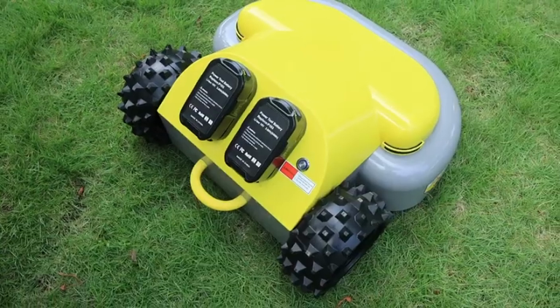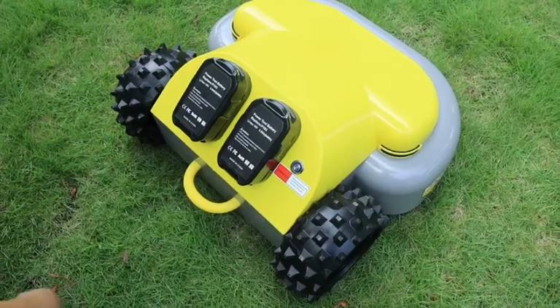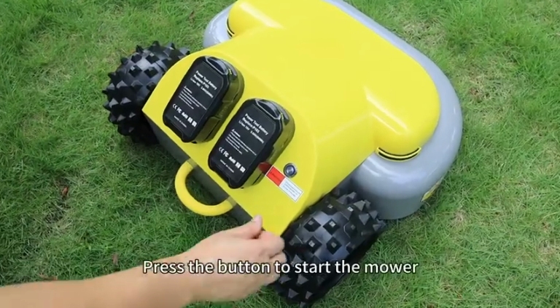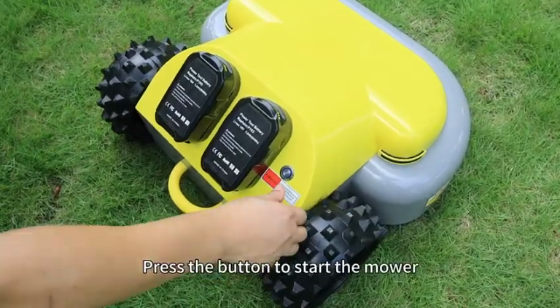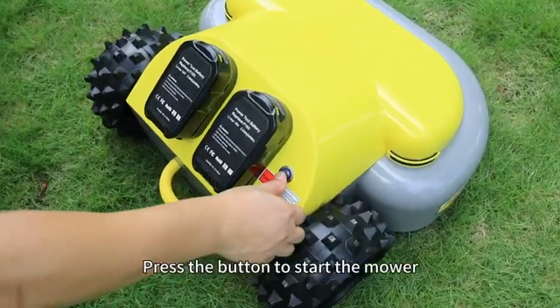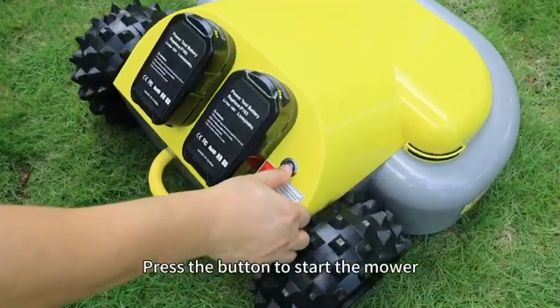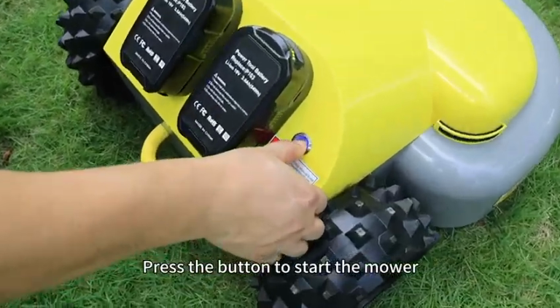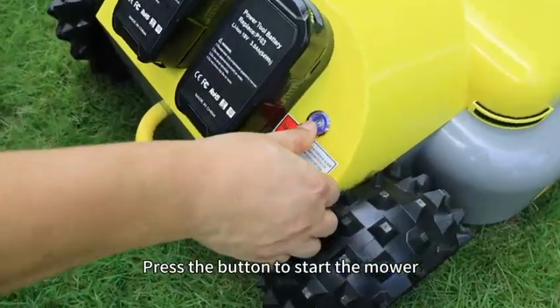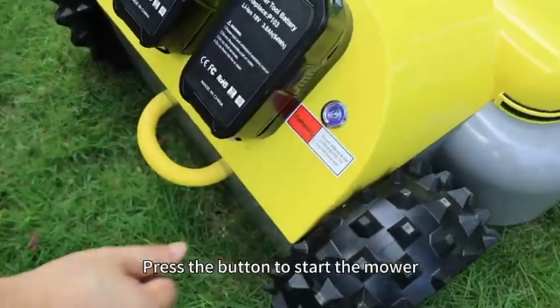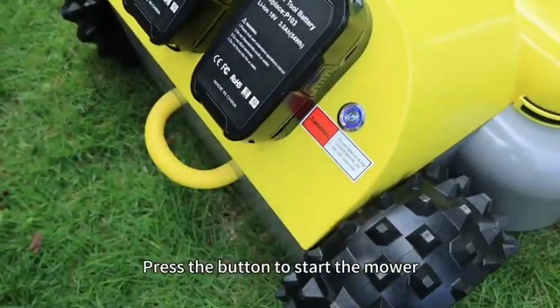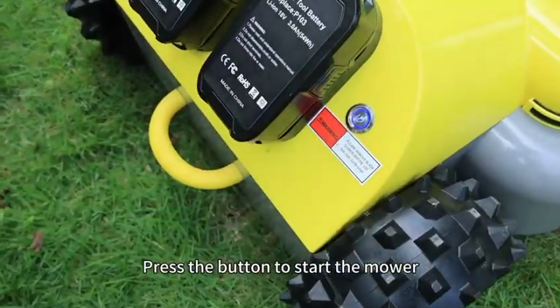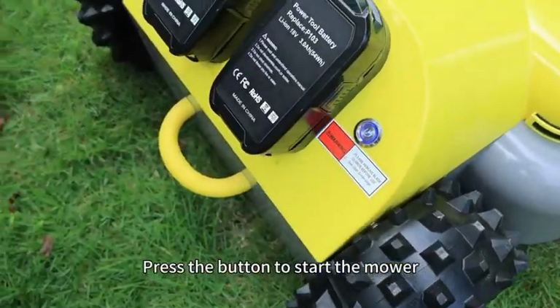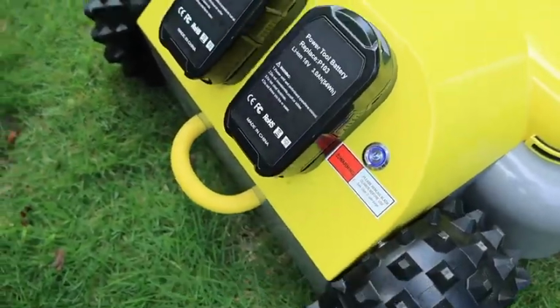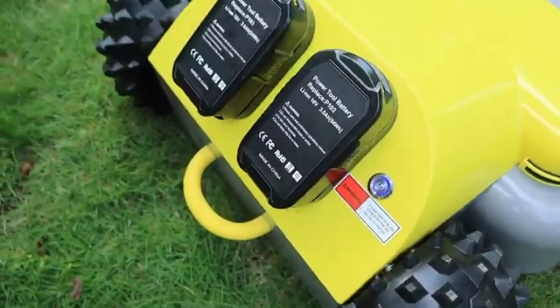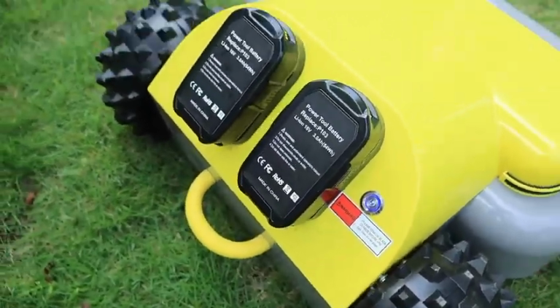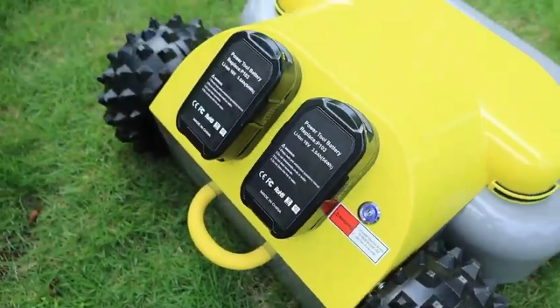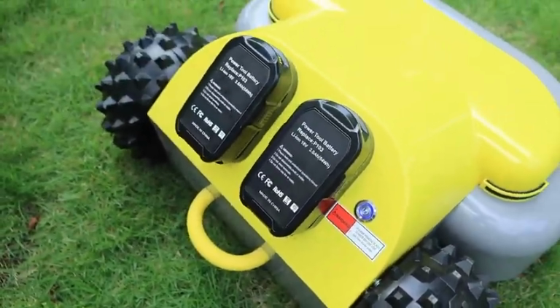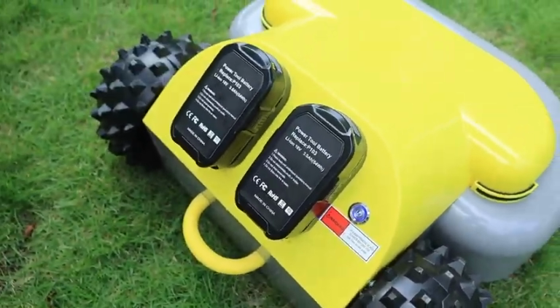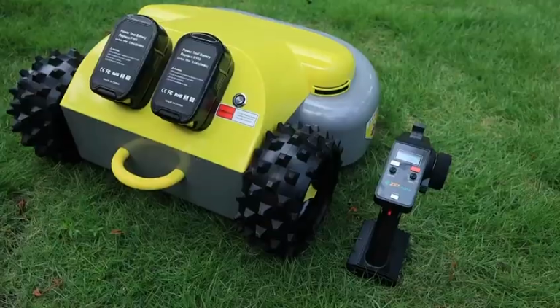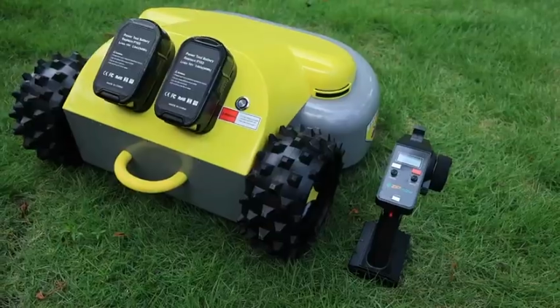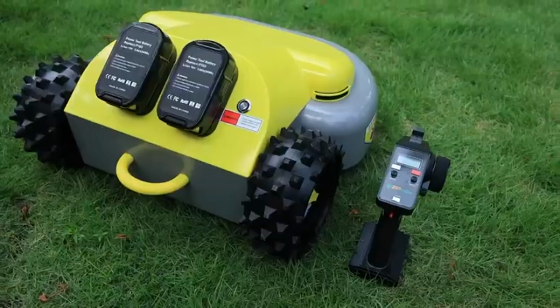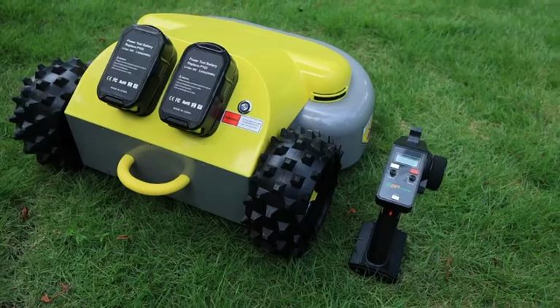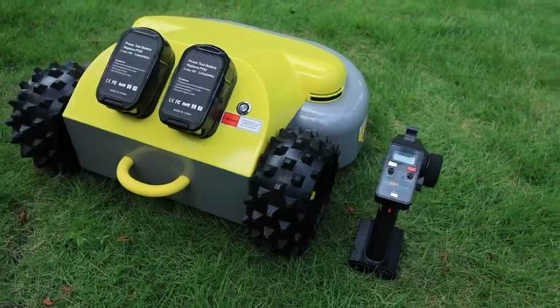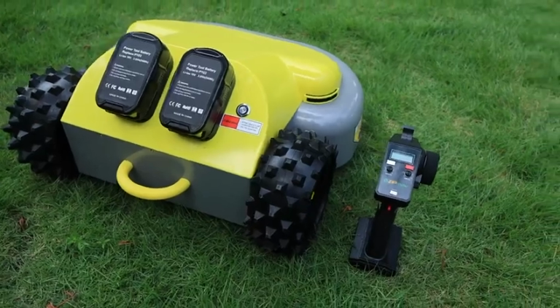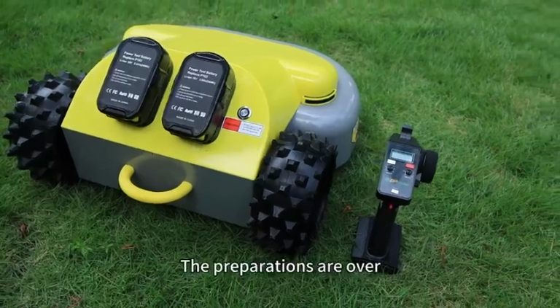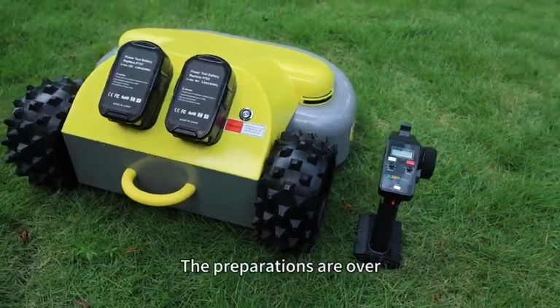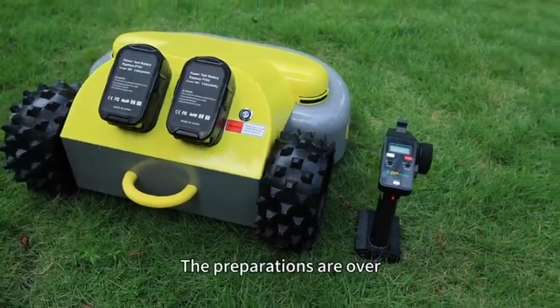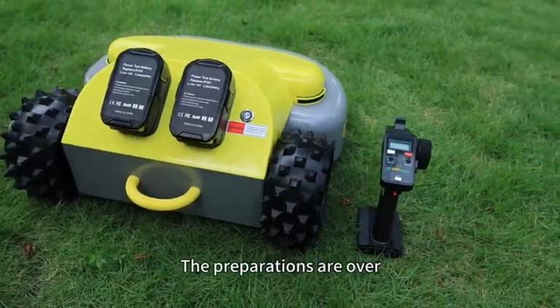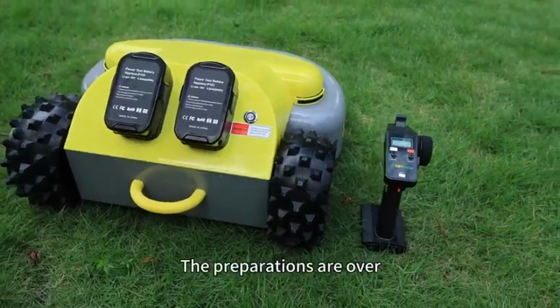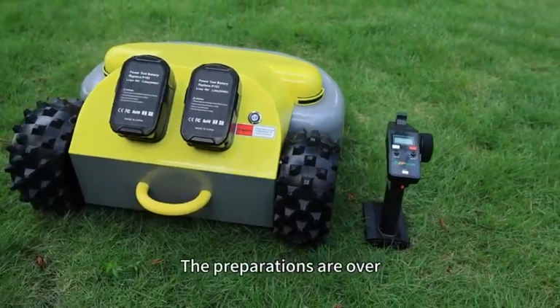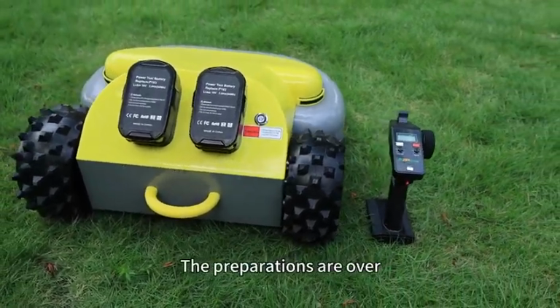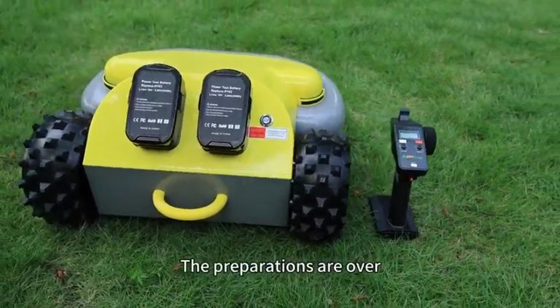Press the button to start the mower. The preparations are over.